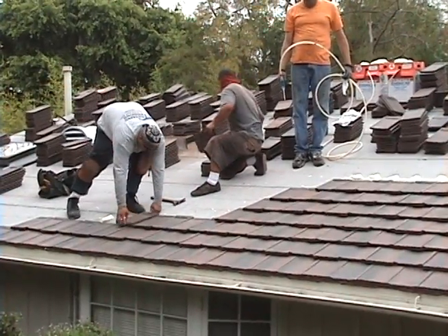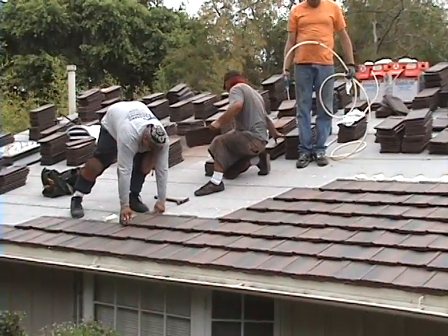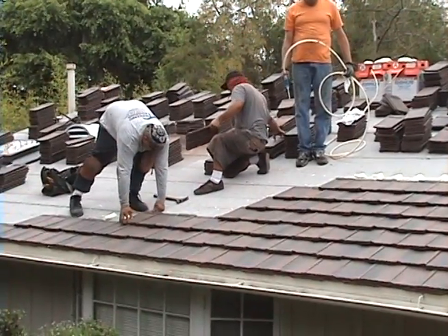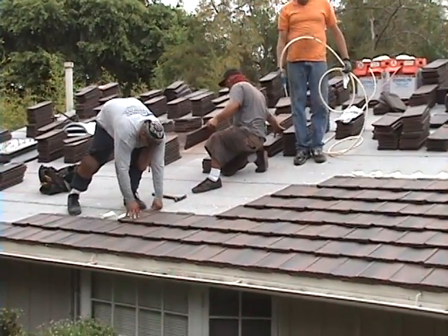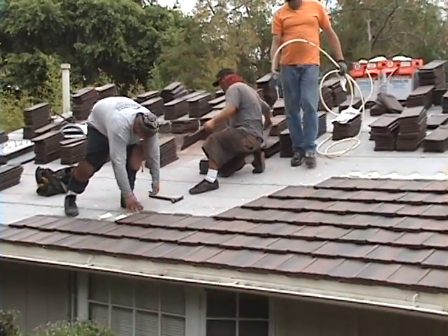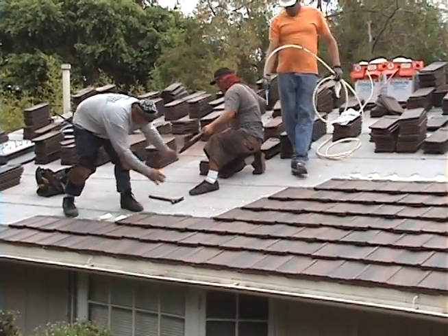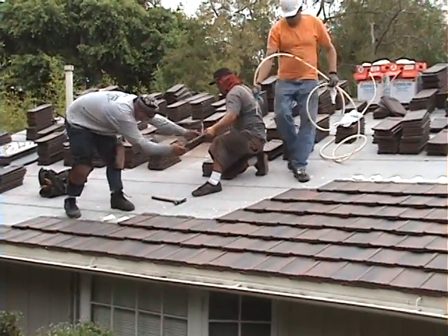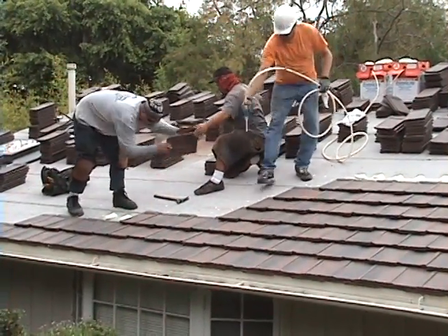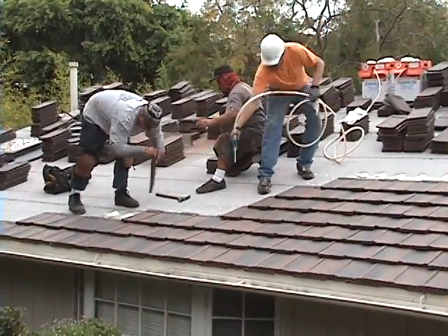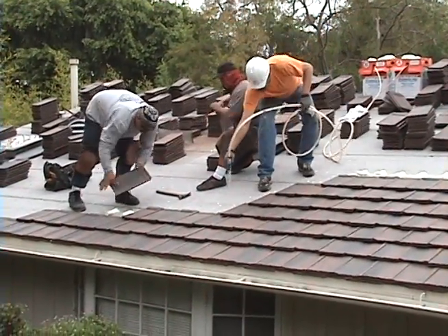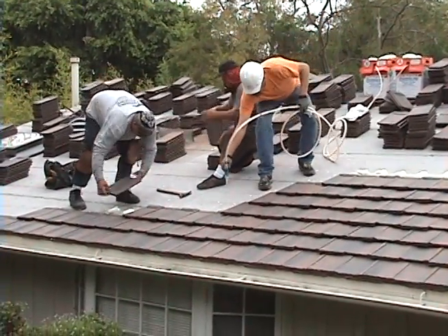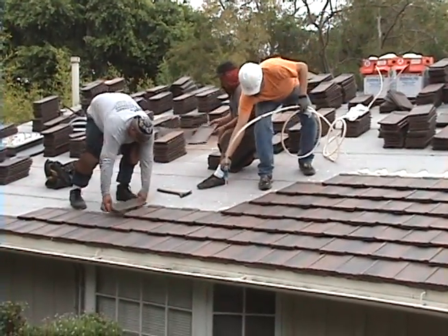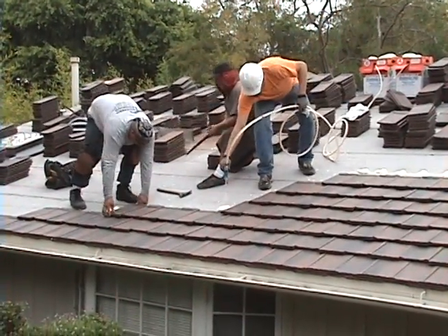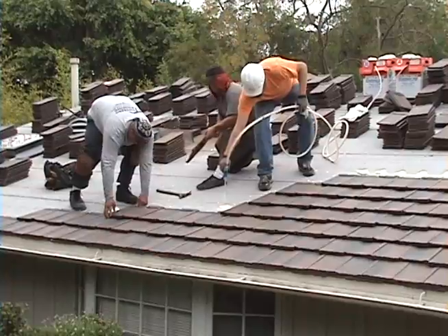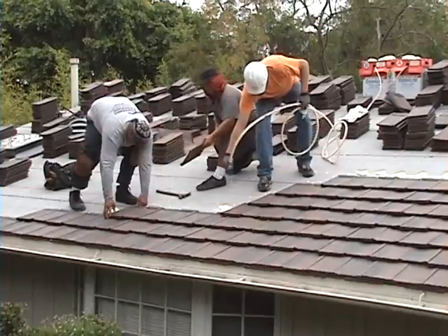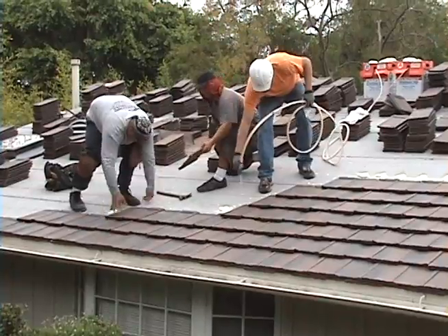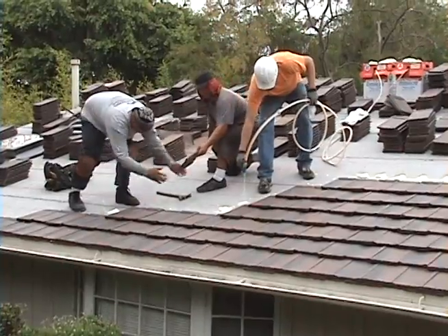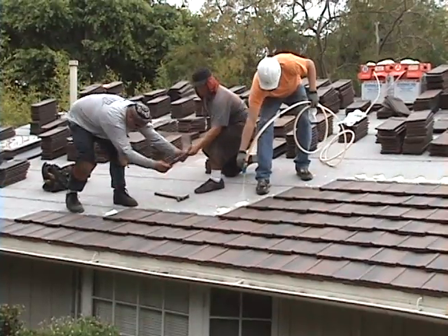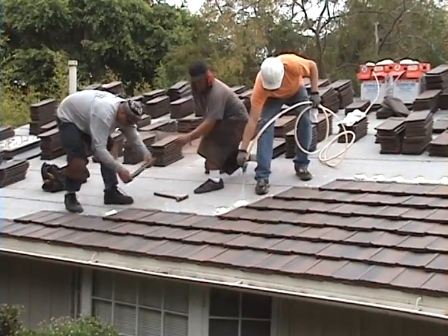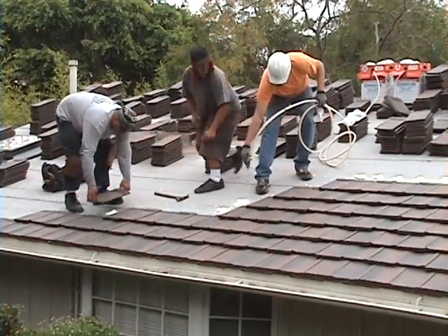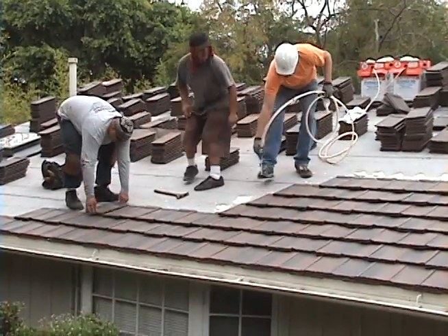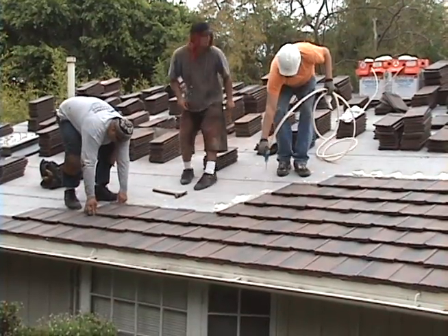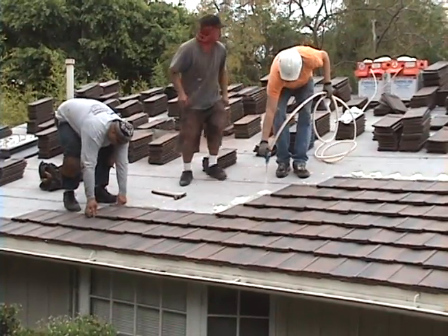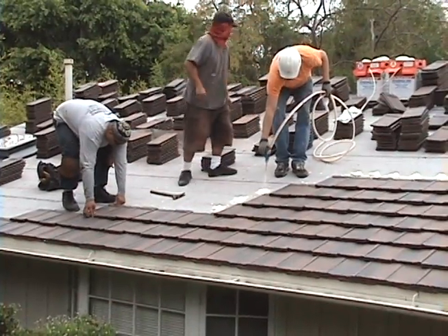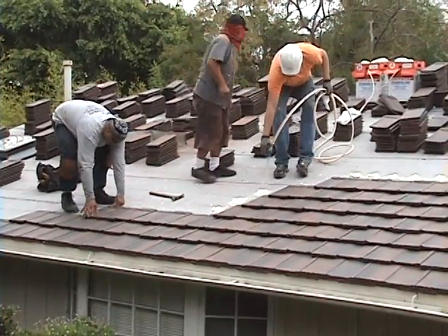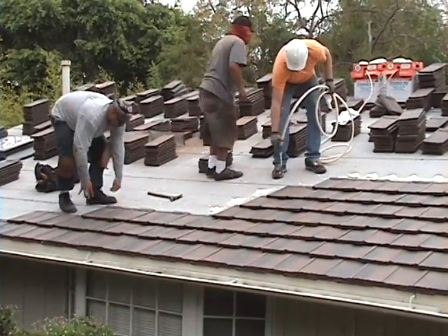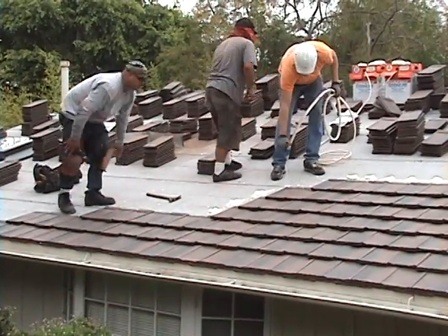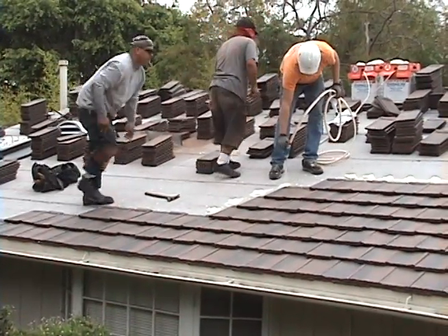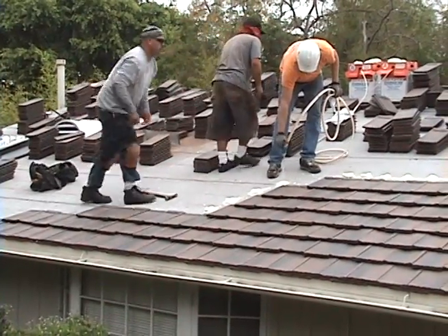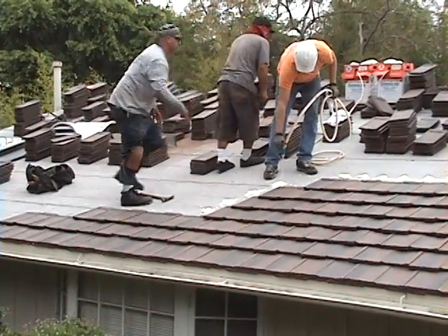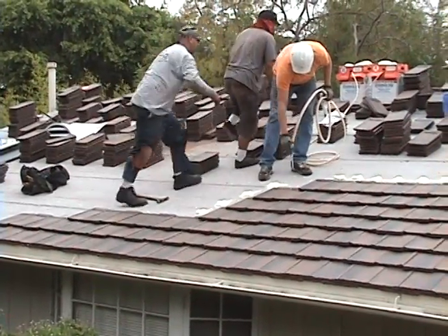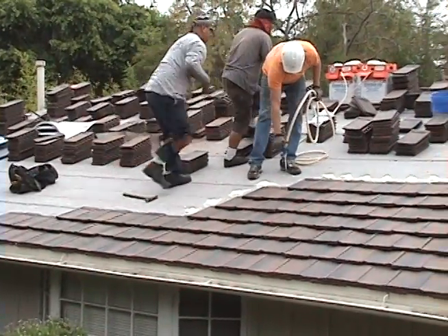This is a ProShake Plus application, which is a tile made by U.S. Tile — a lightweight version designed to look like Shake.